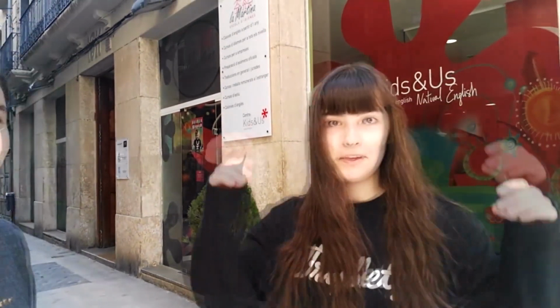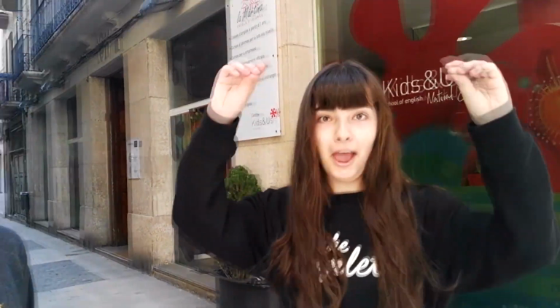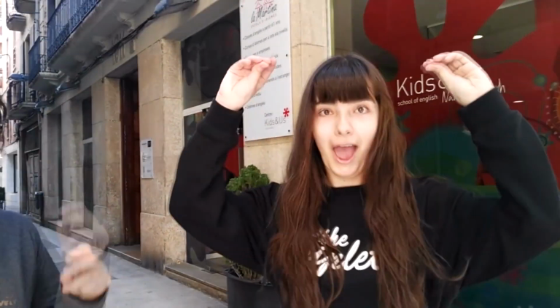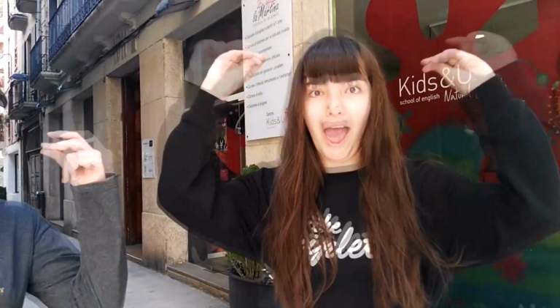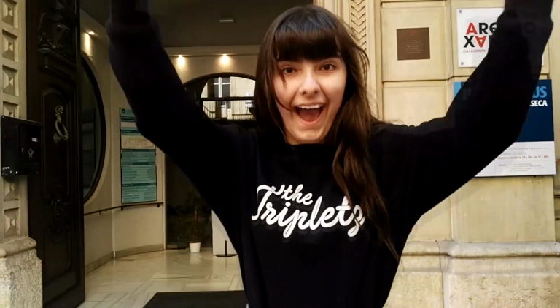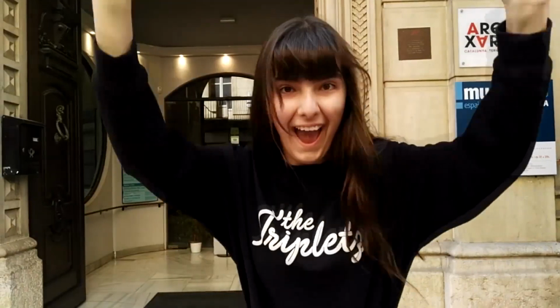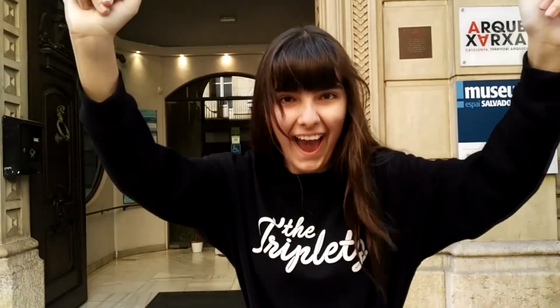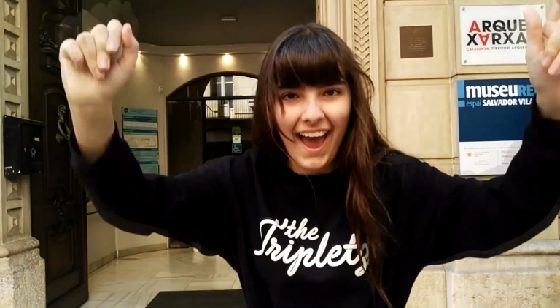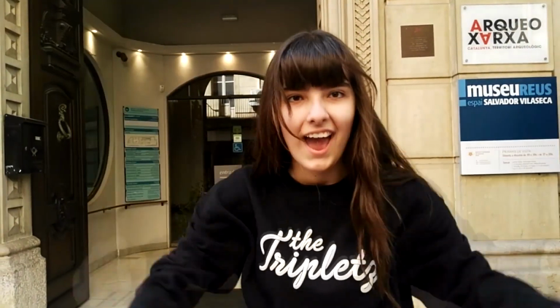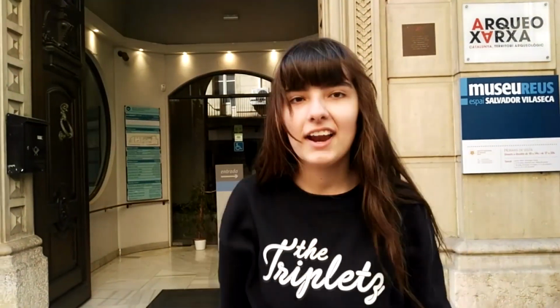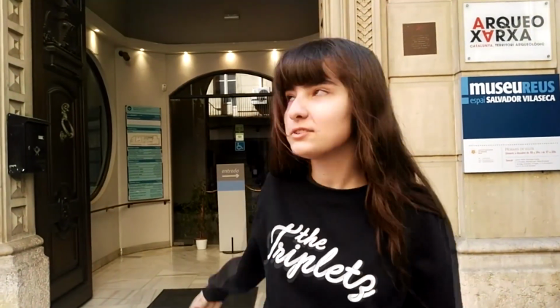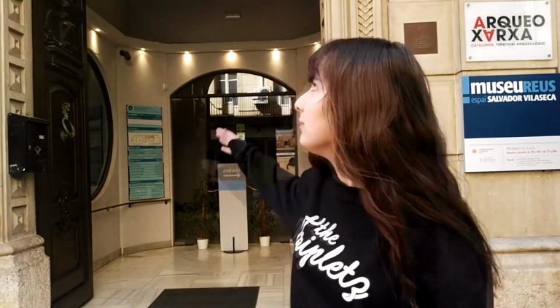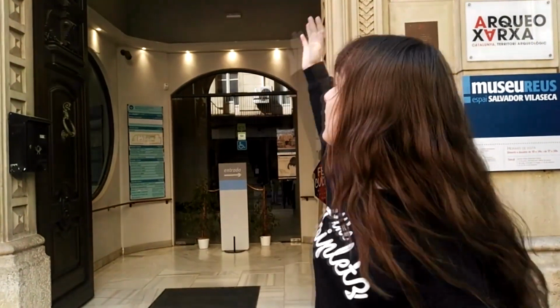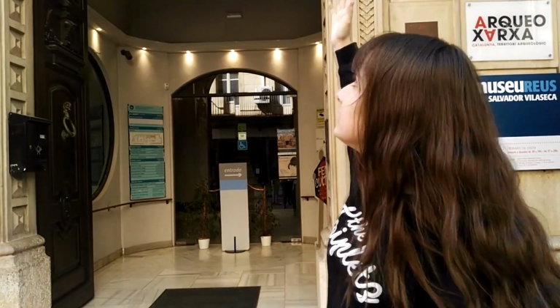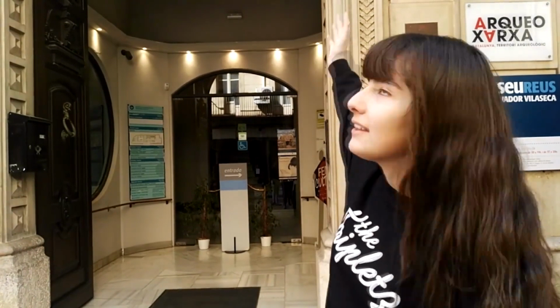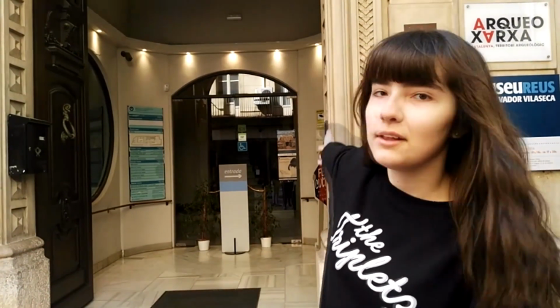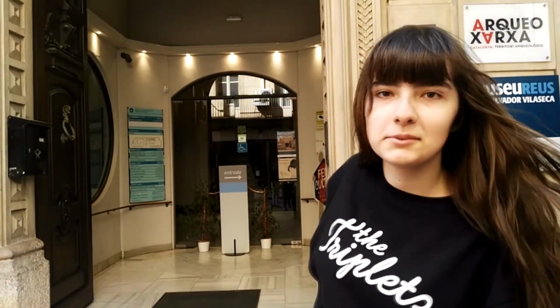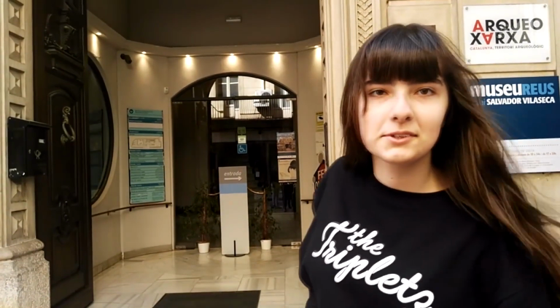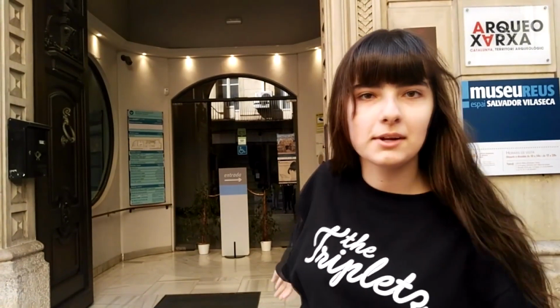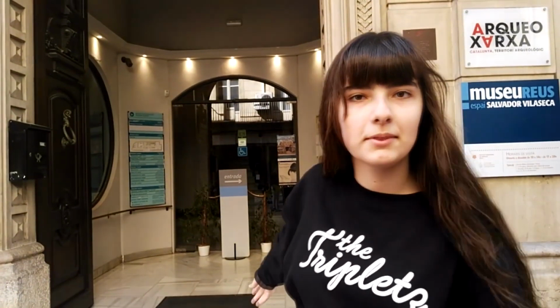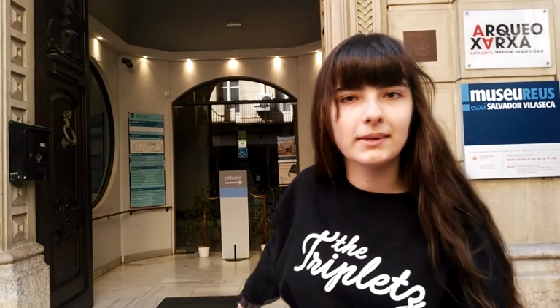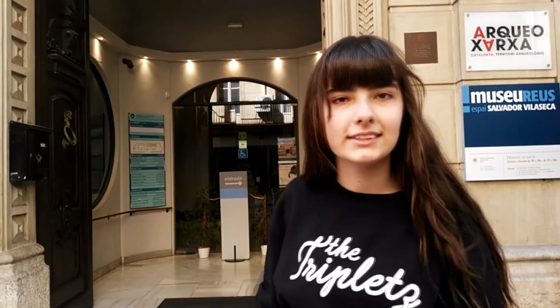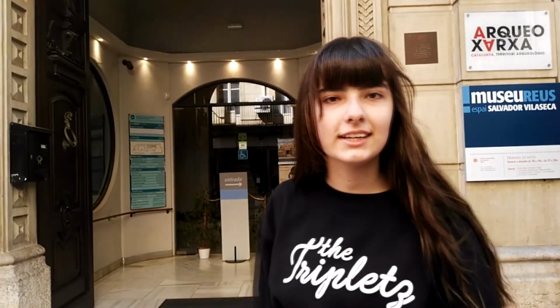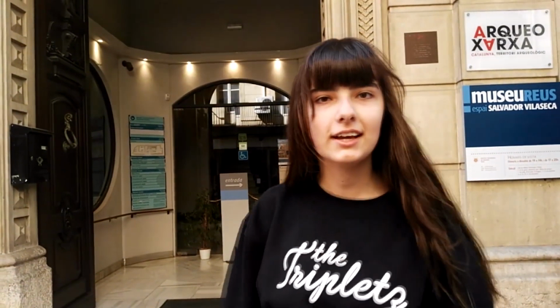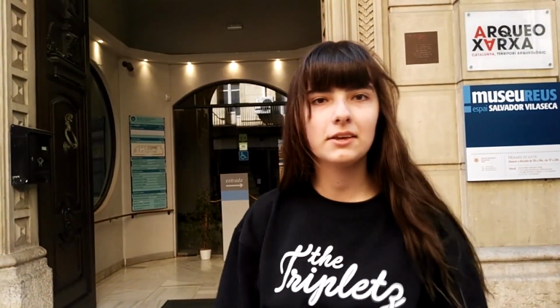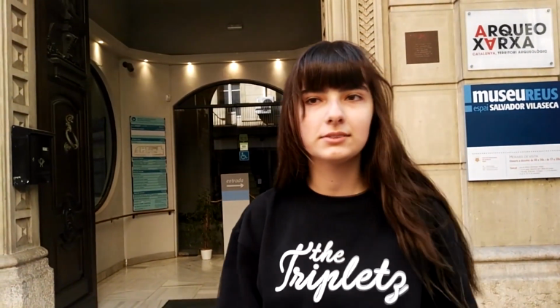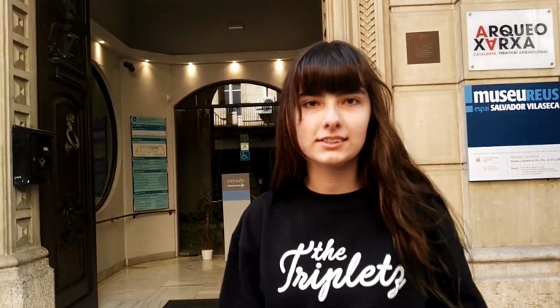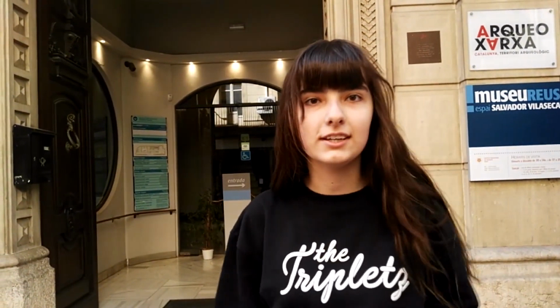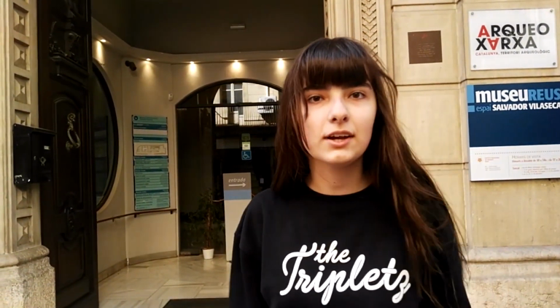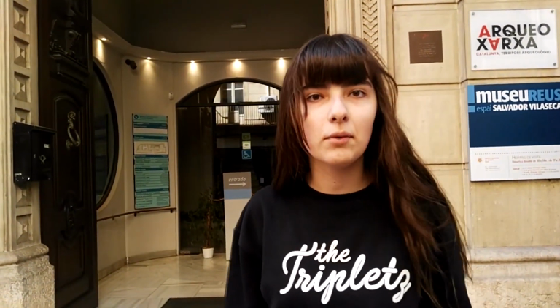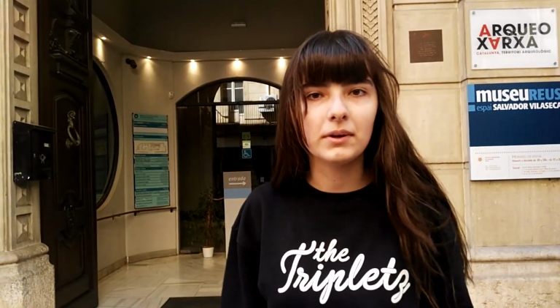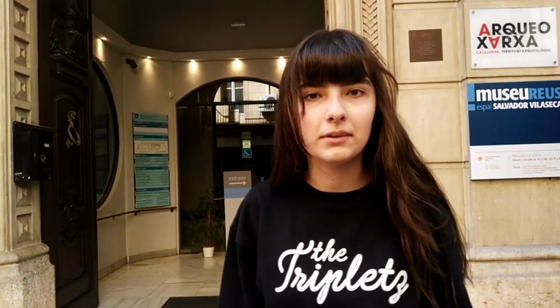We are at the entrance to the Museum of Salvador Vilaseca and I will show you how to come.